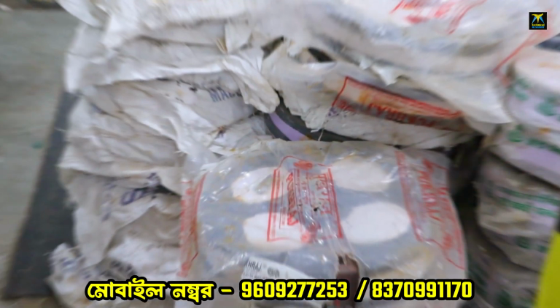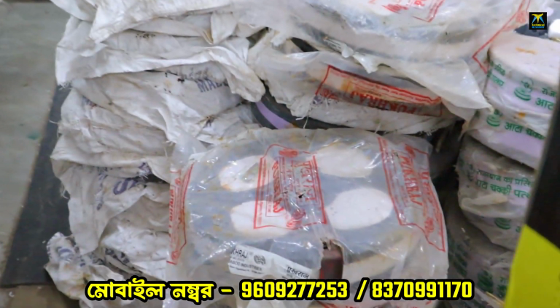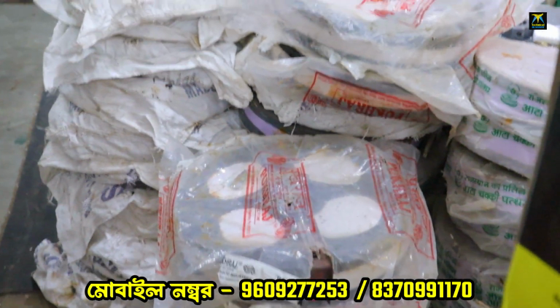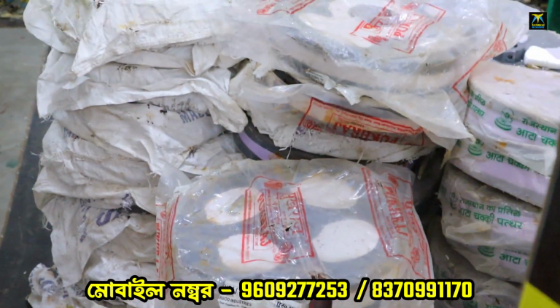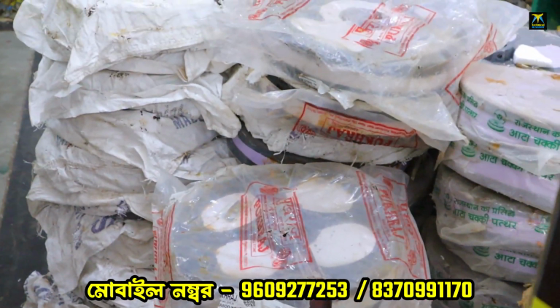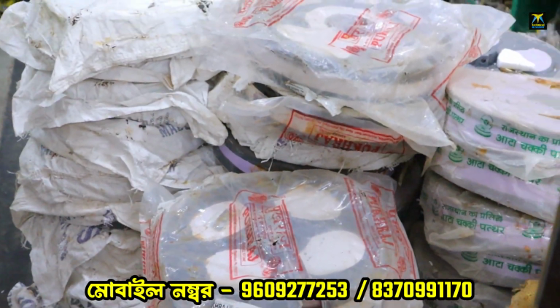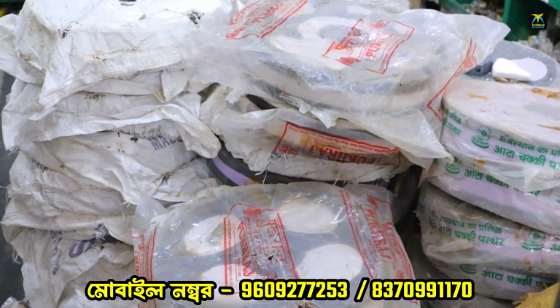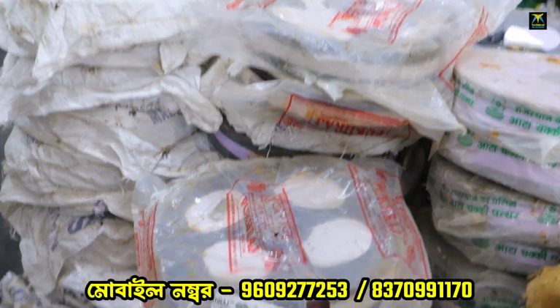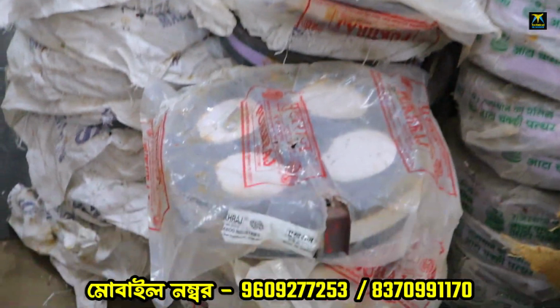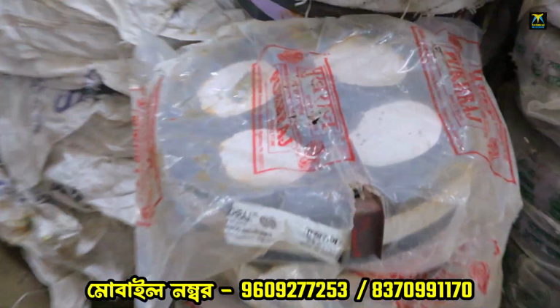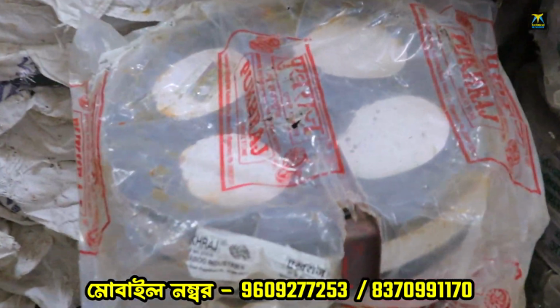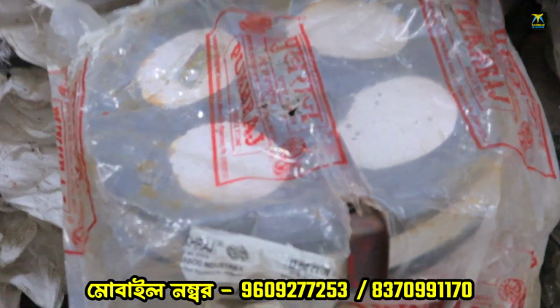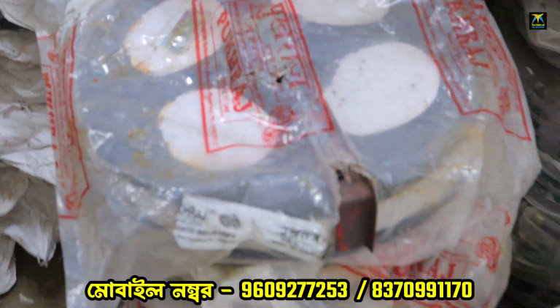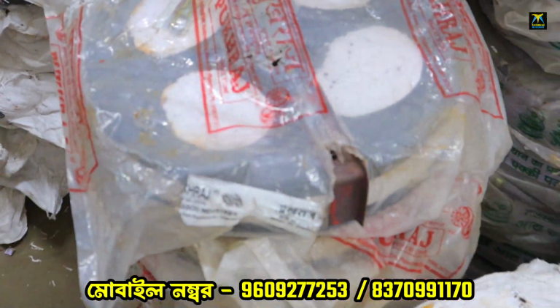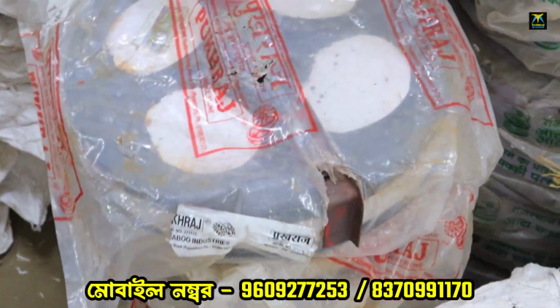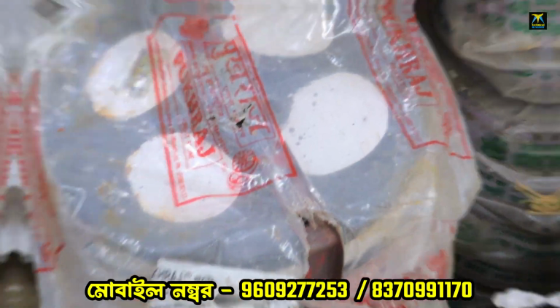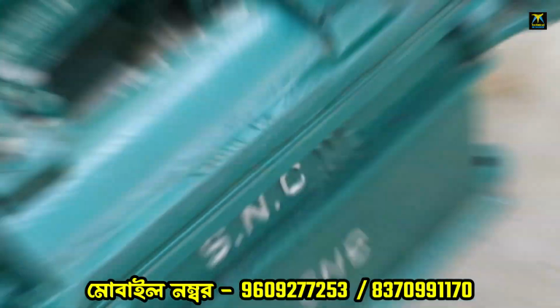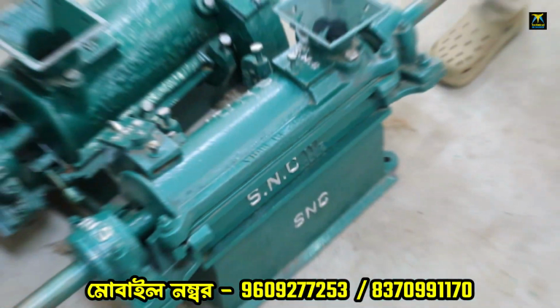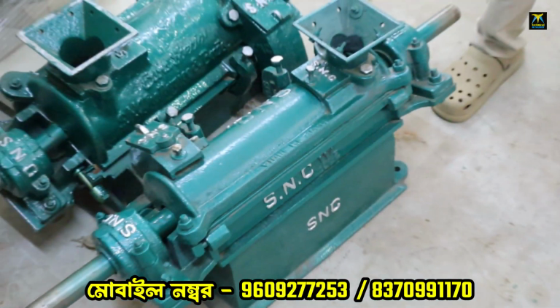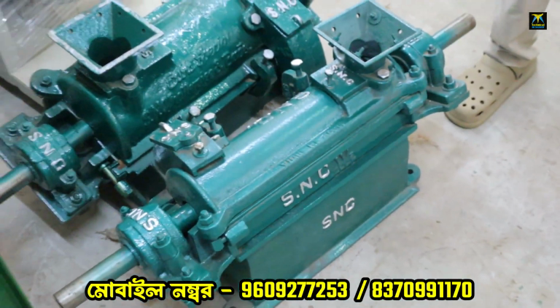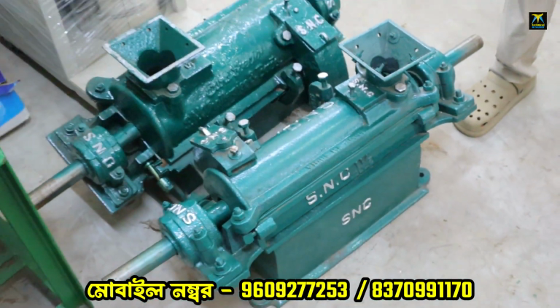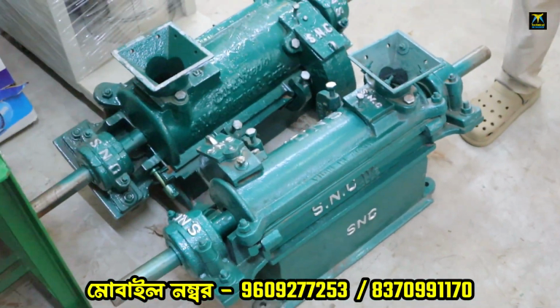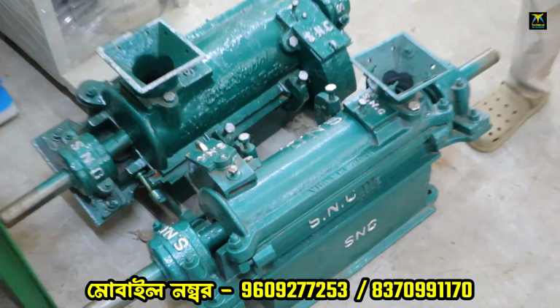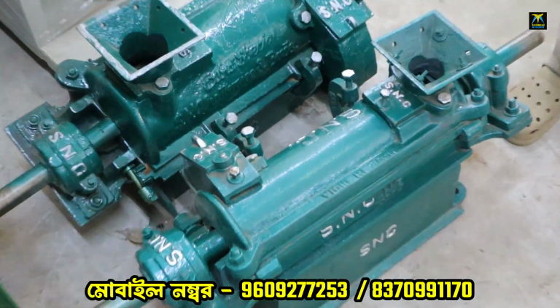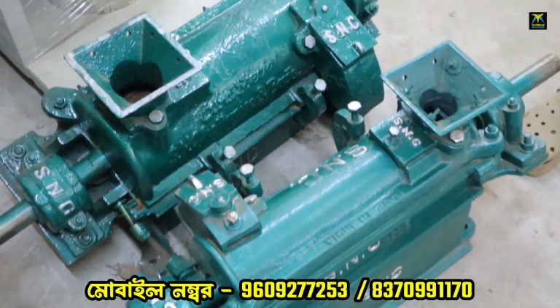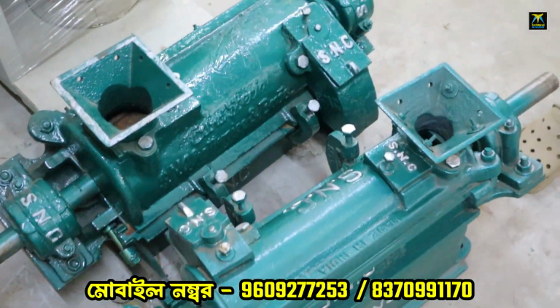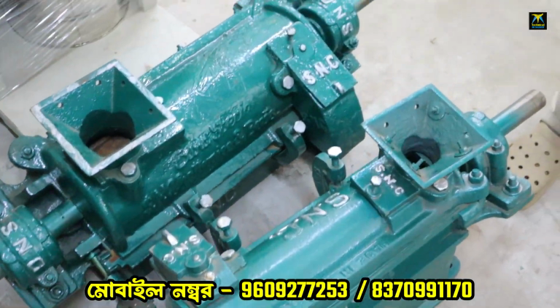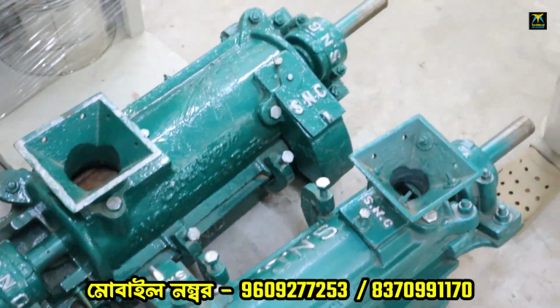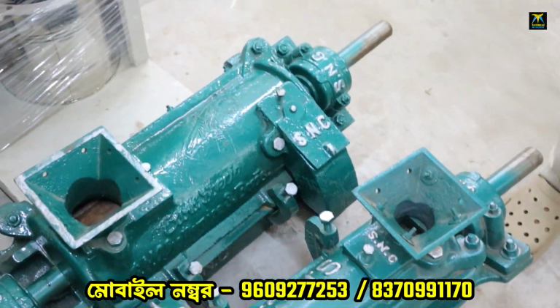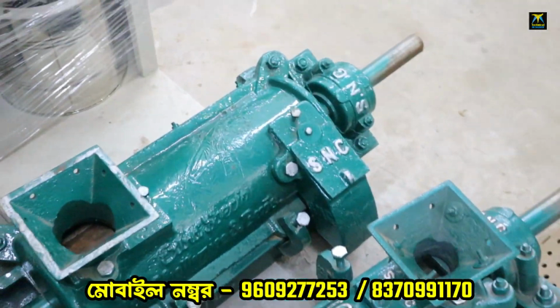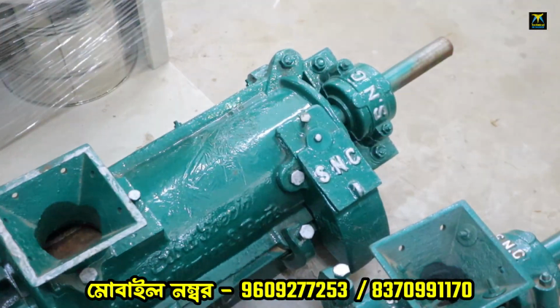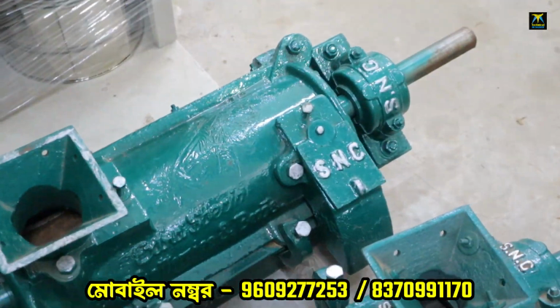Here we have this. This one has 8 works, and this one has 2 works.